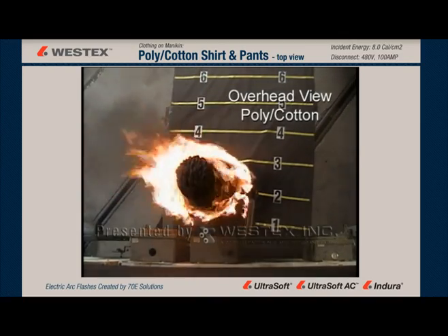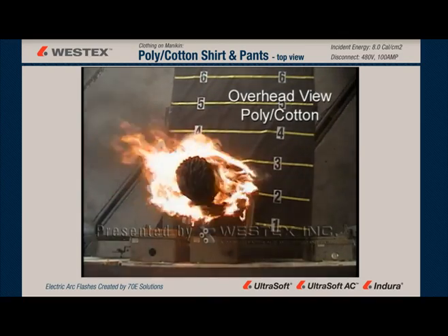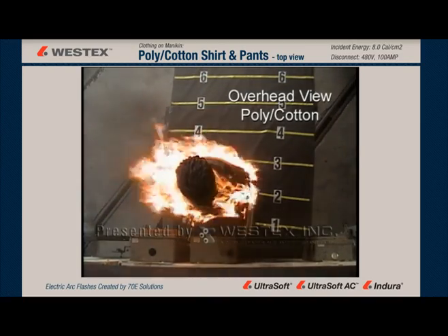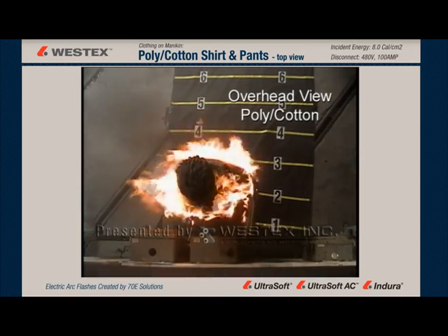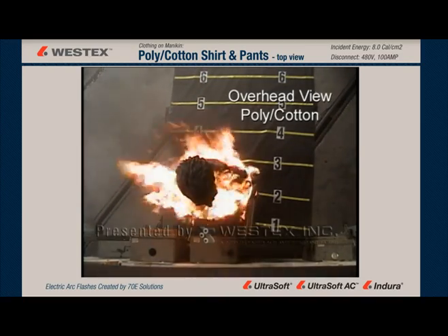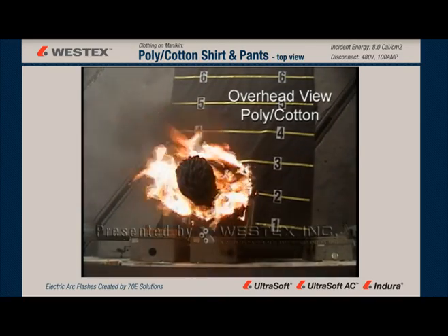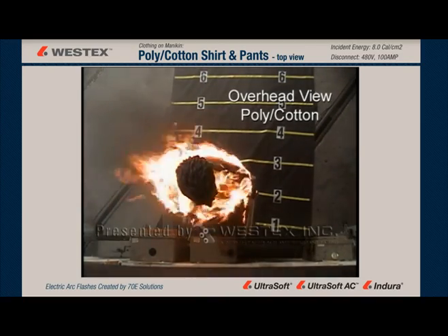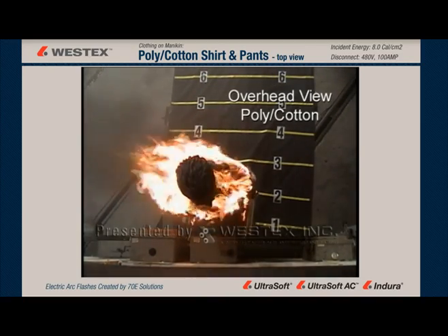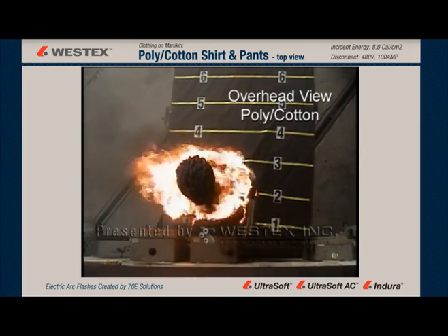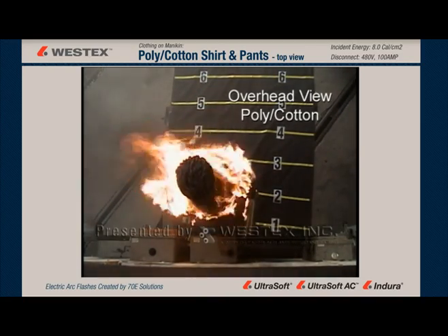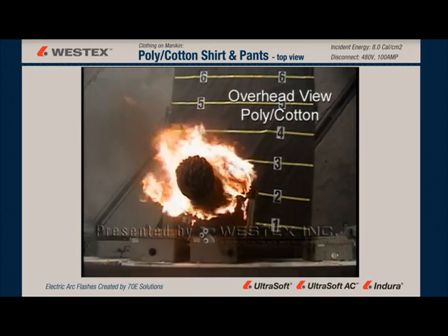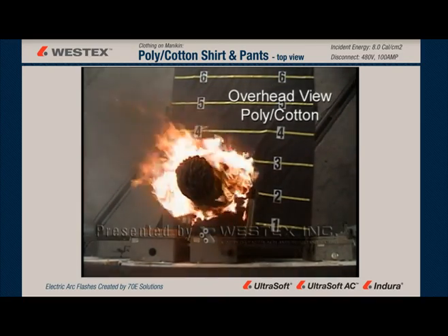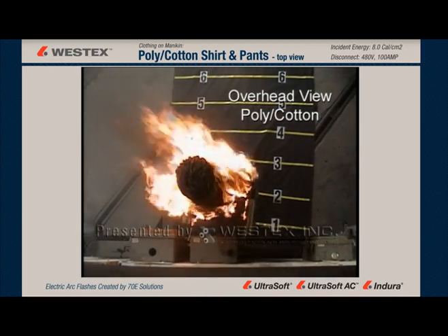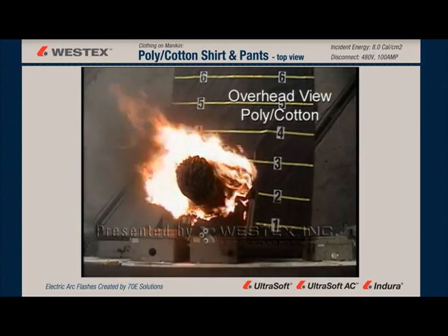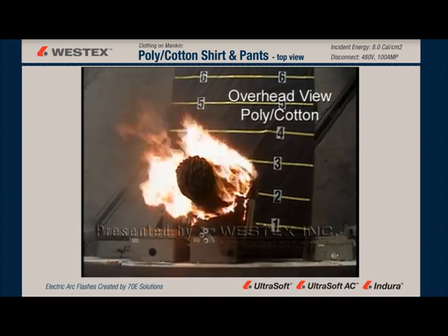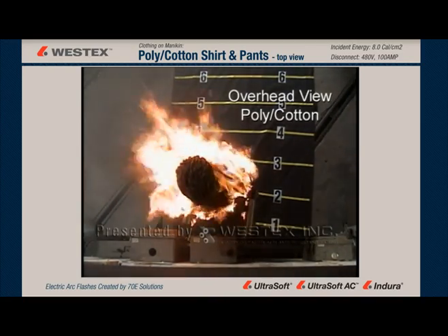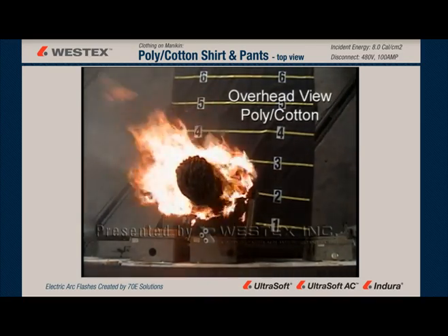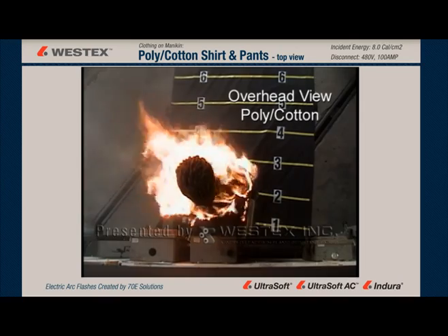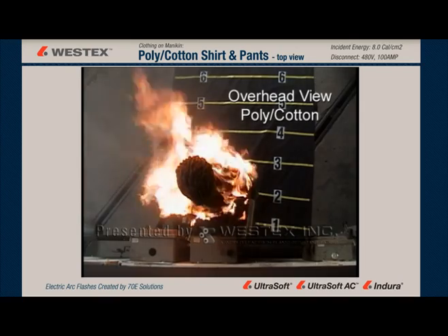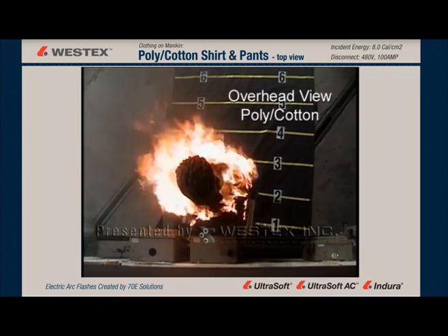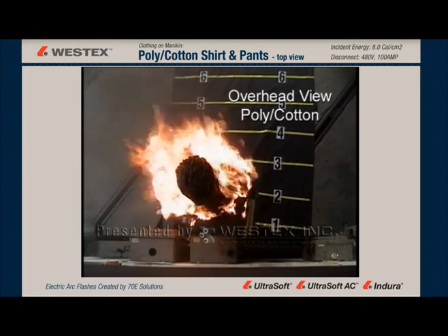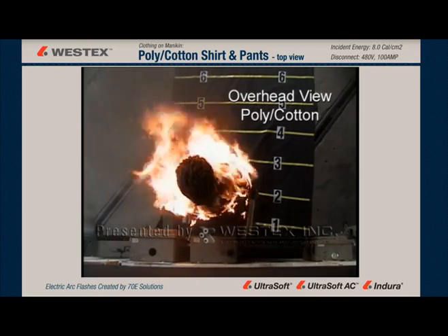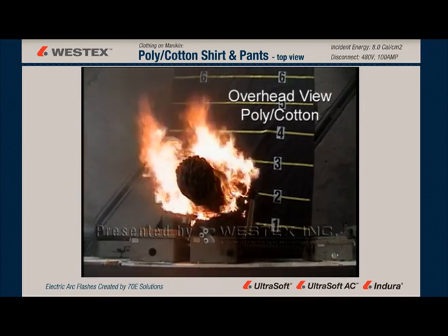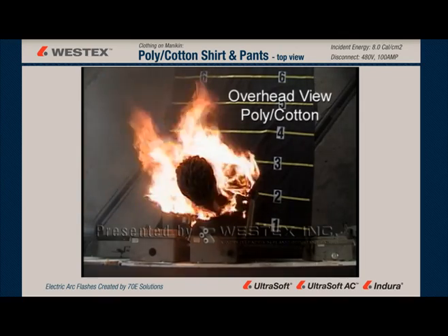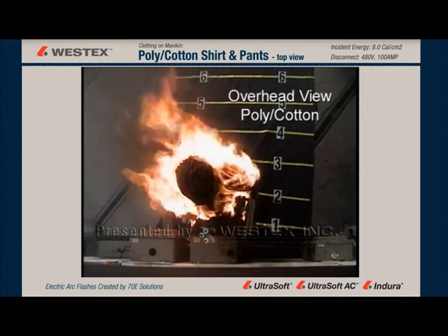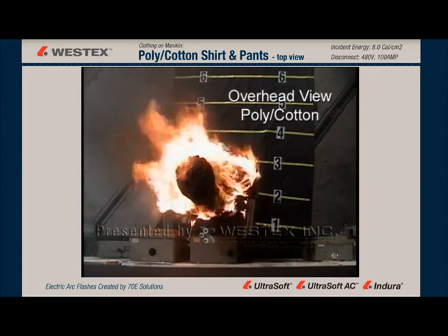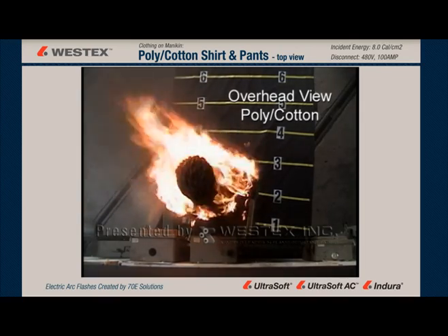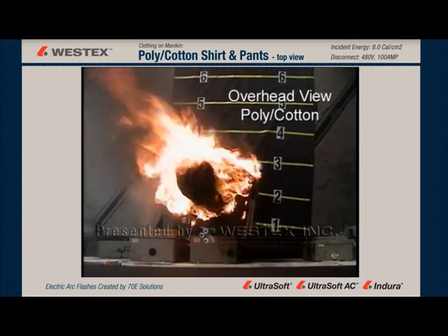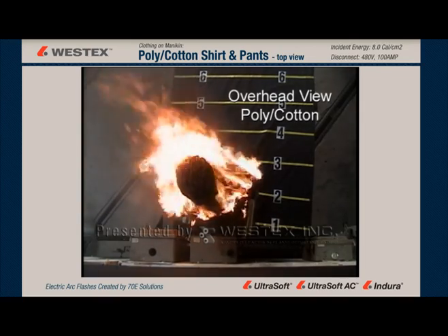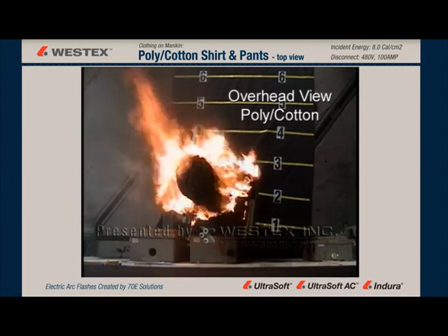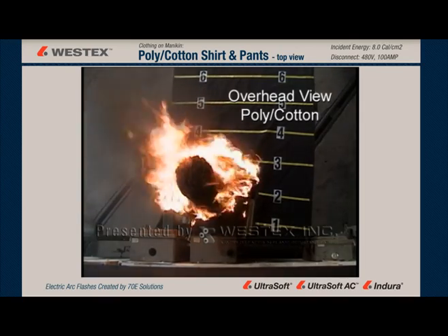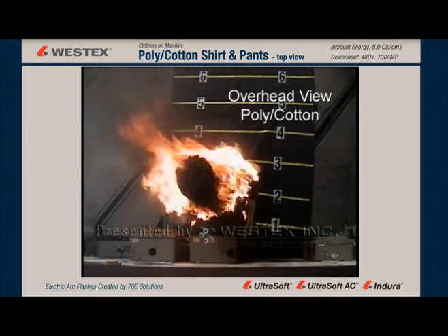The back of the mannequin, which would not have been injured in the arc flash itself, is now receiving very severe burns, clearly and very rapidly as well.